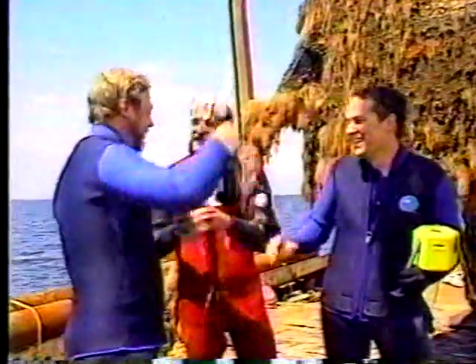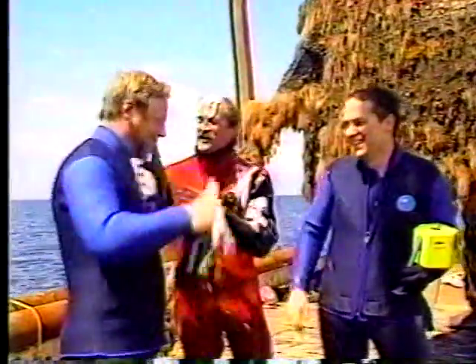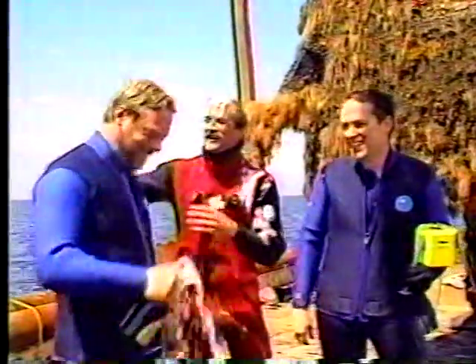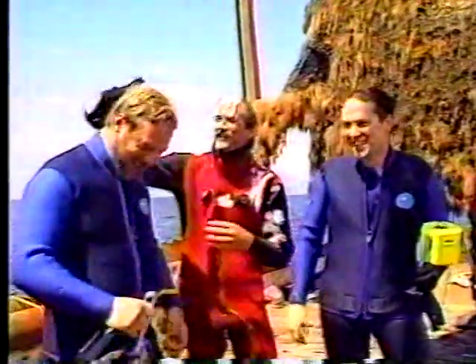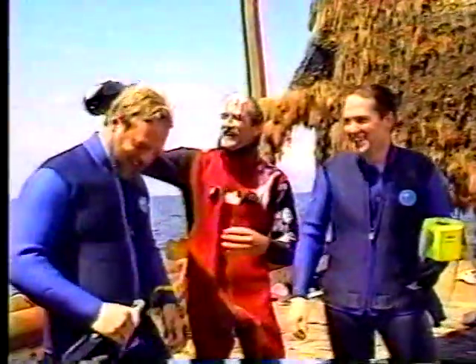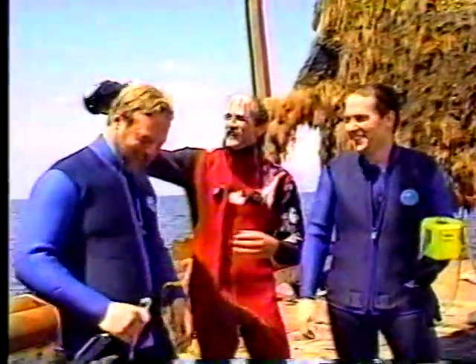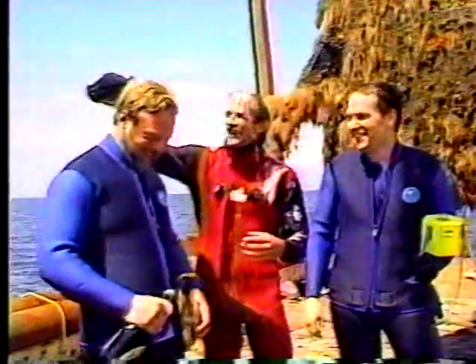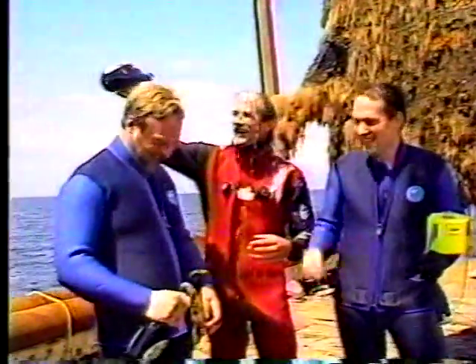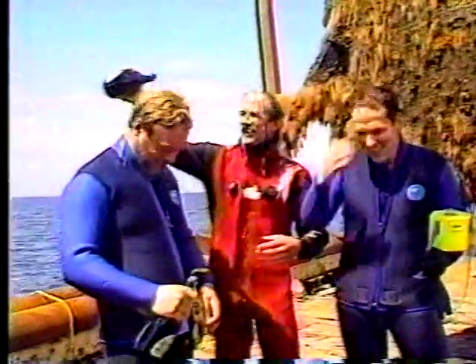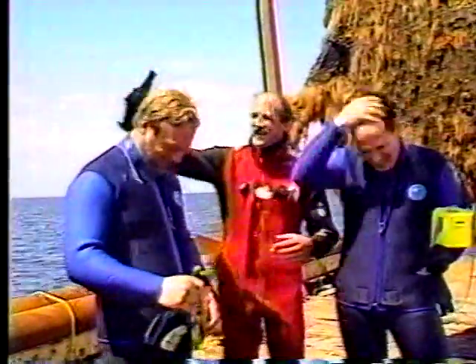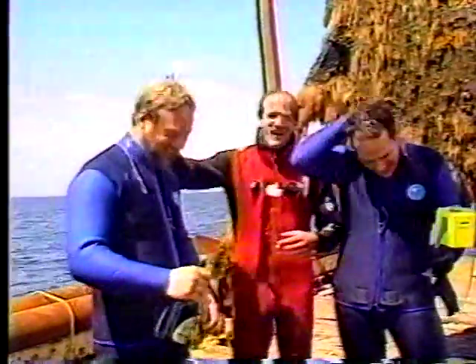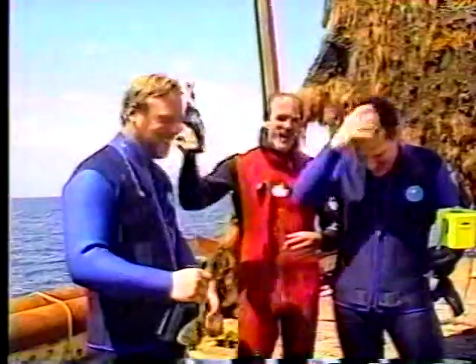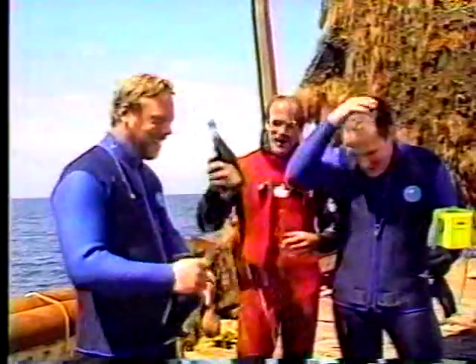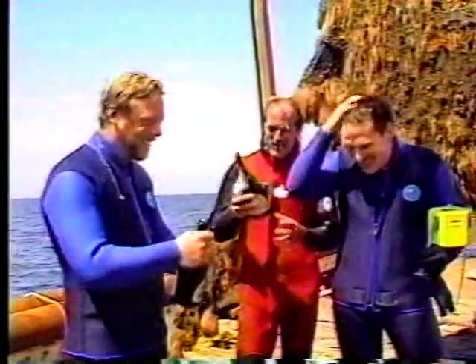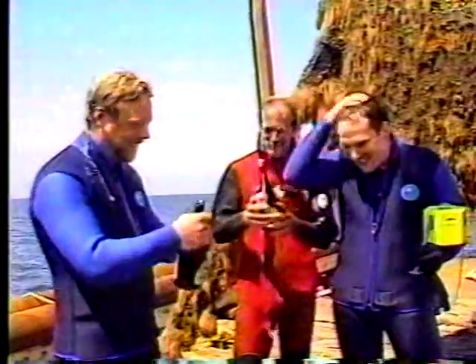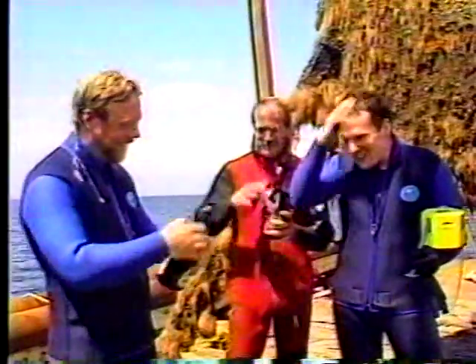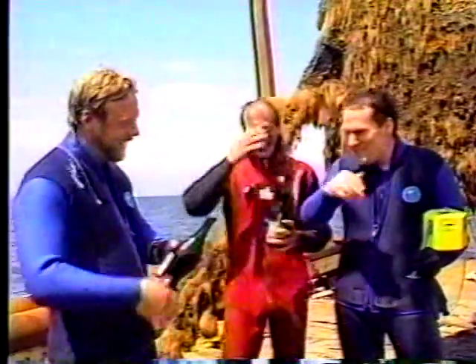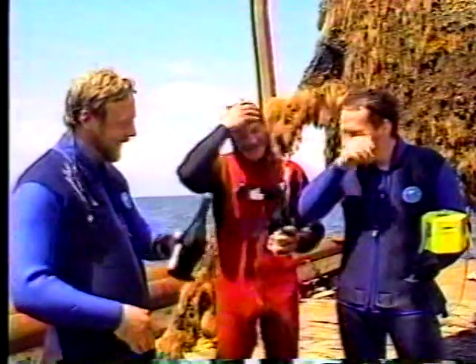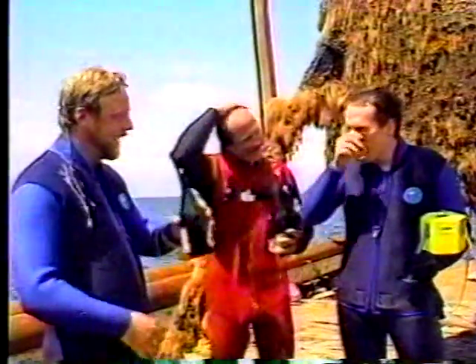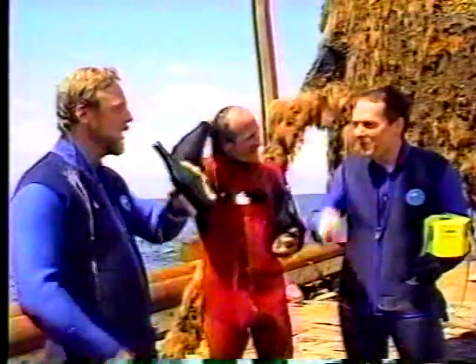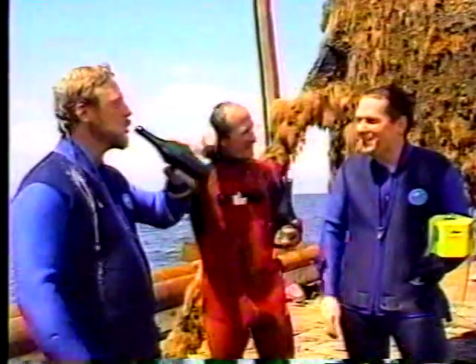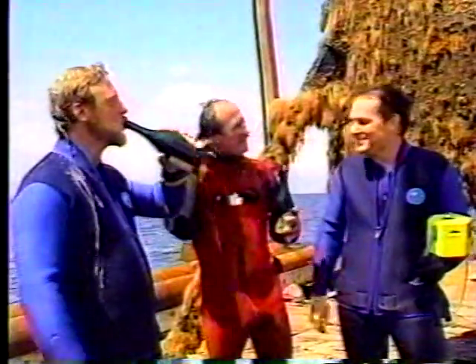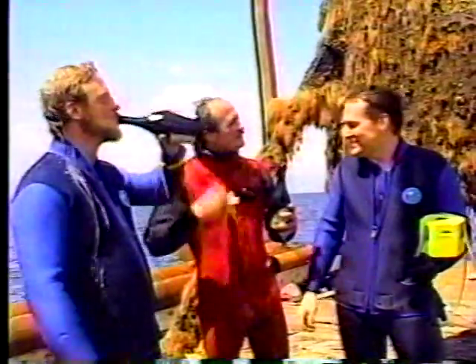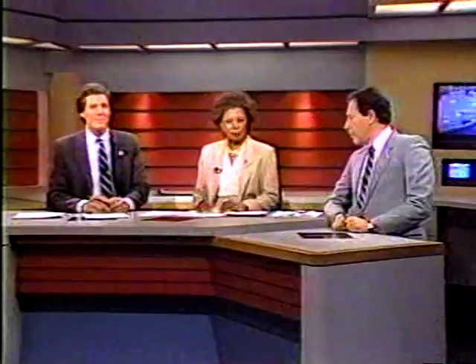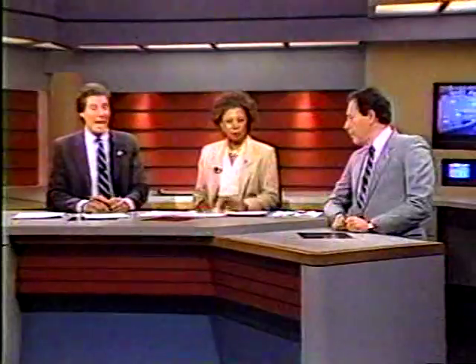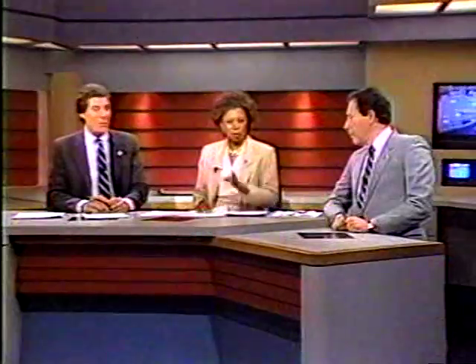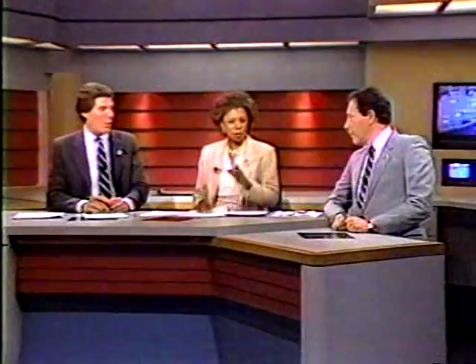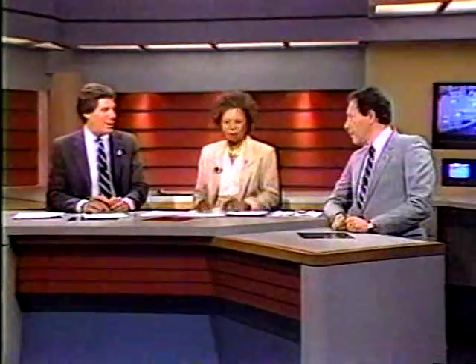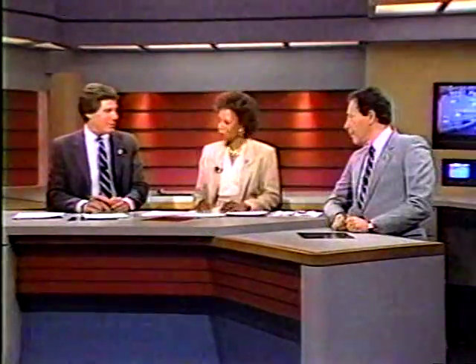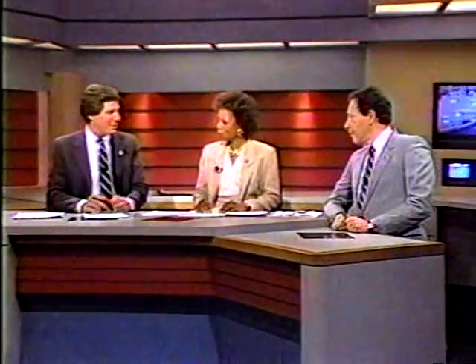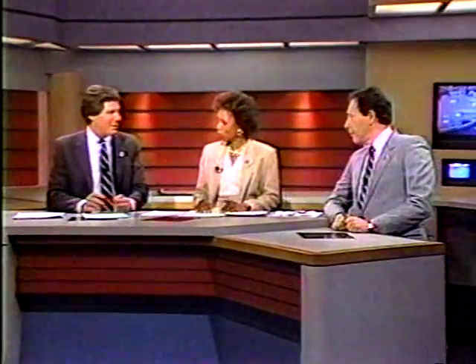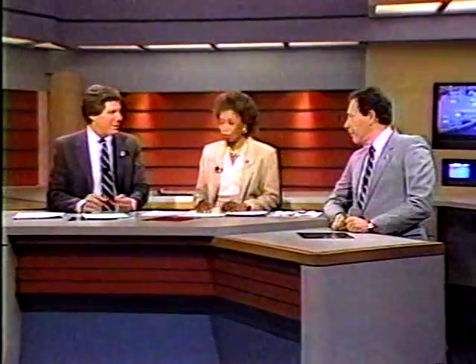In Smithtown Bay, Carolyn Gussoff, News 12, Long Island. That is wild. History.